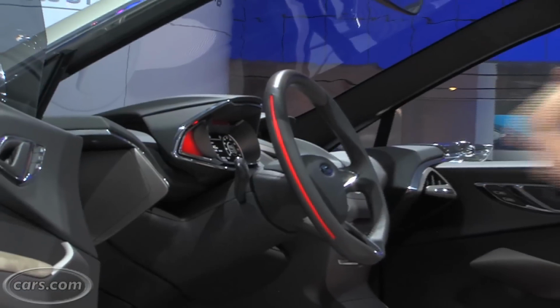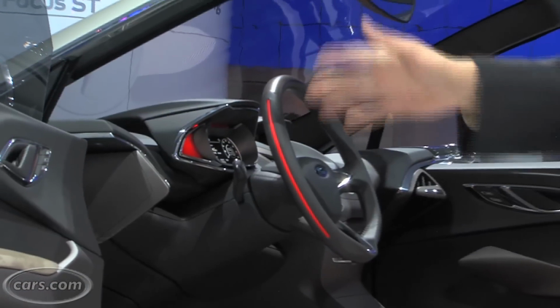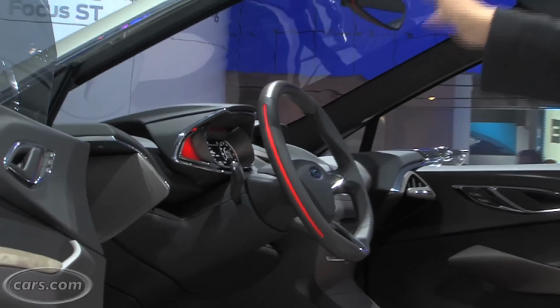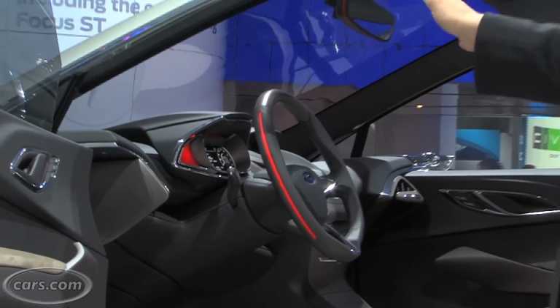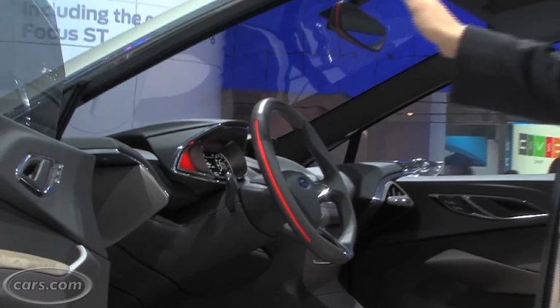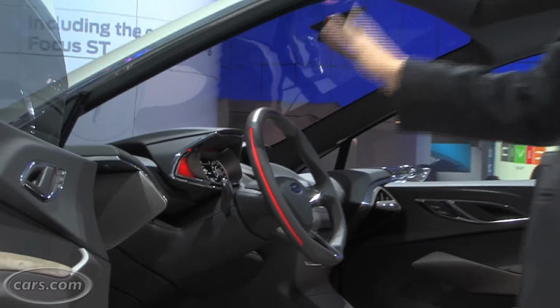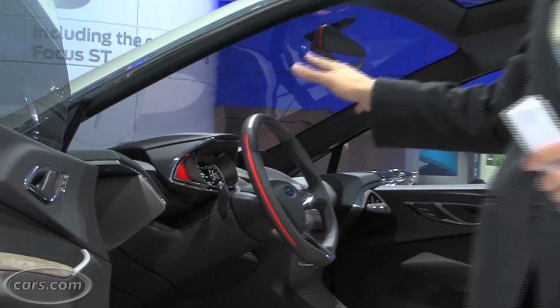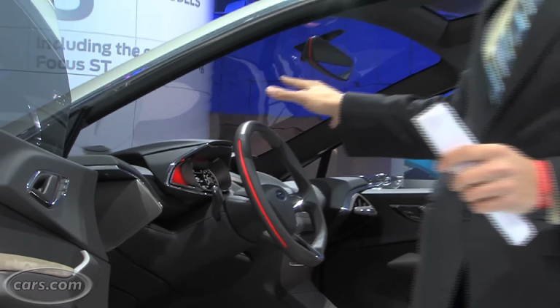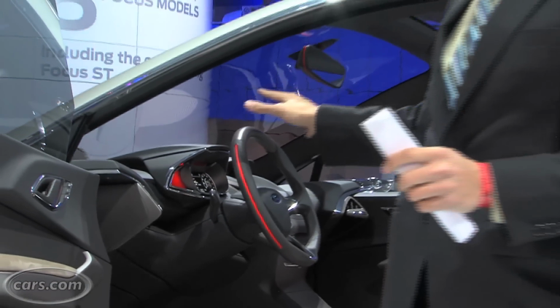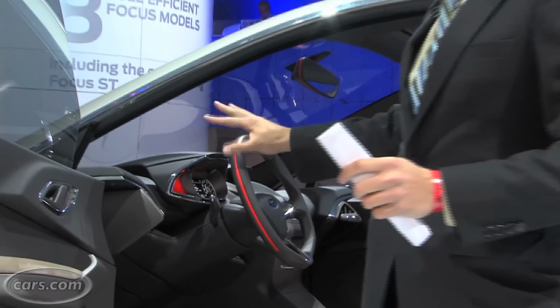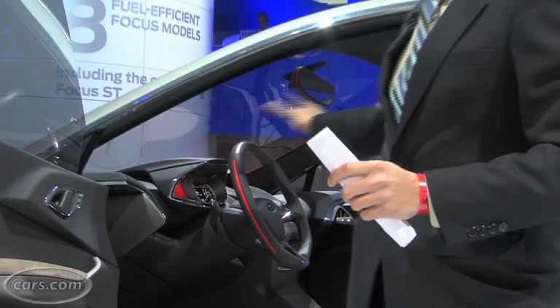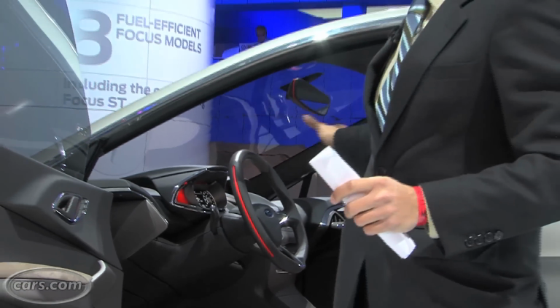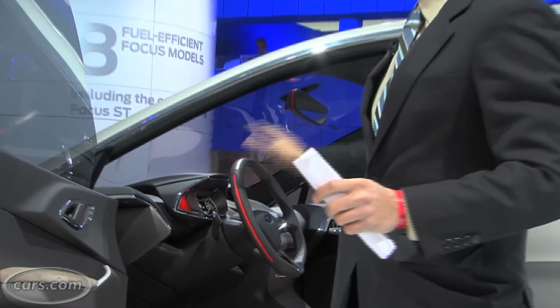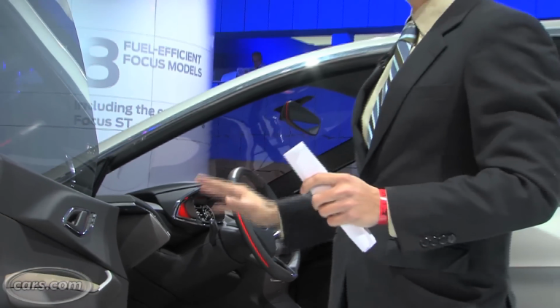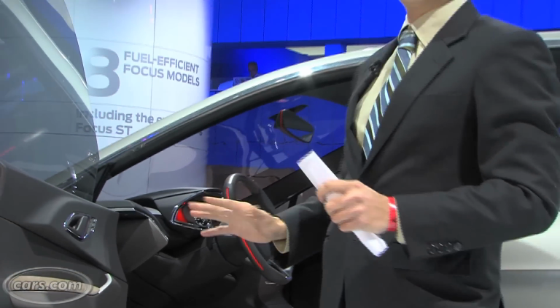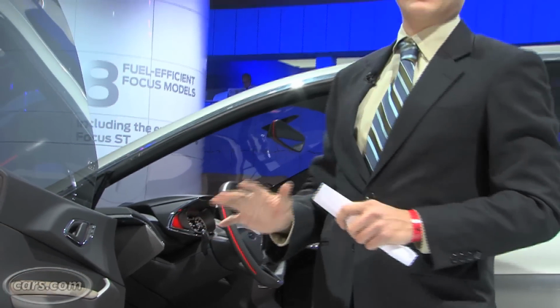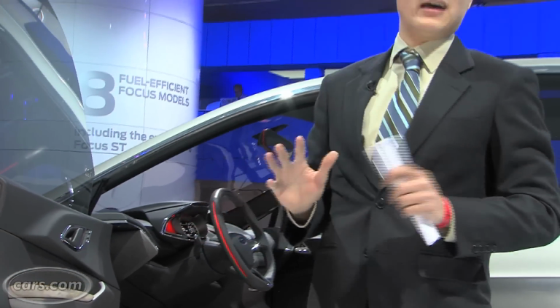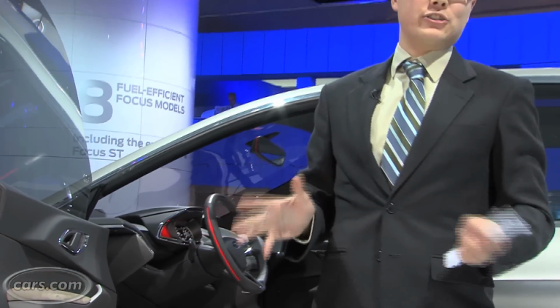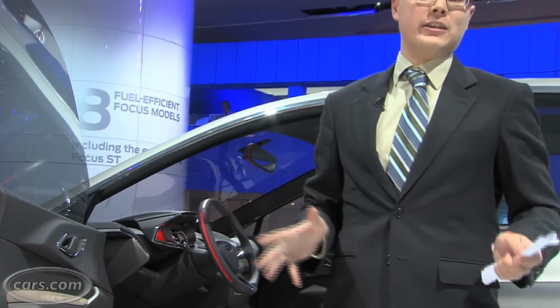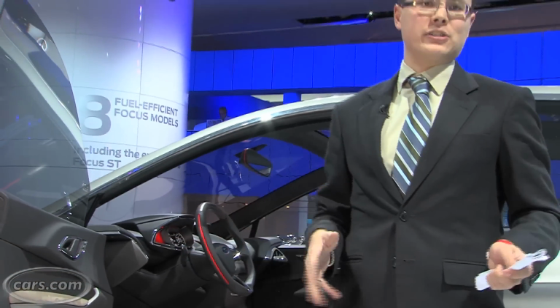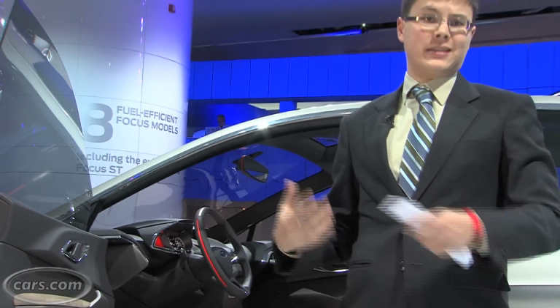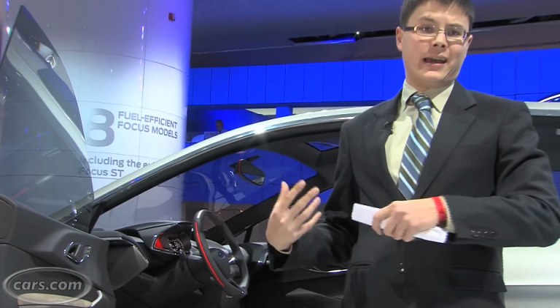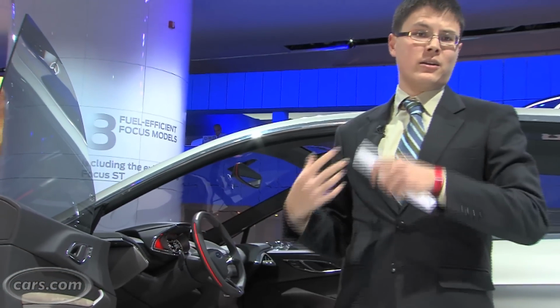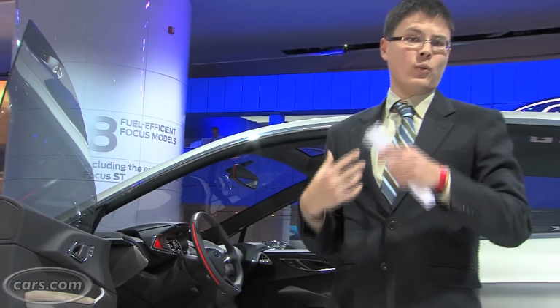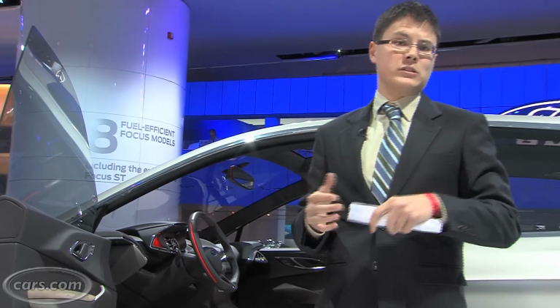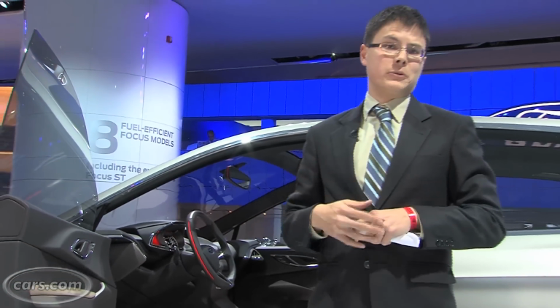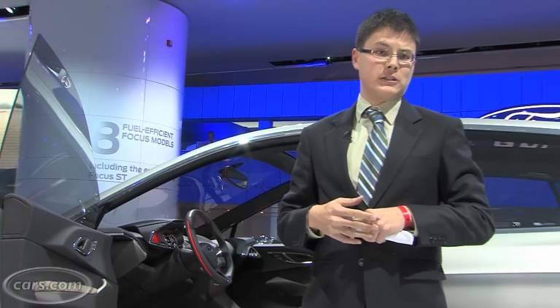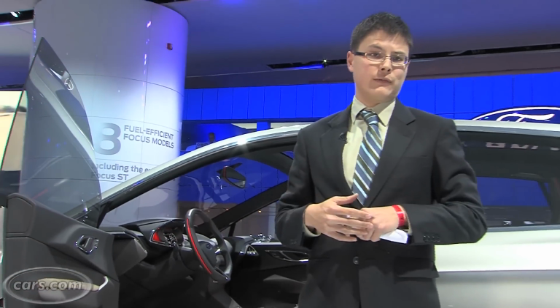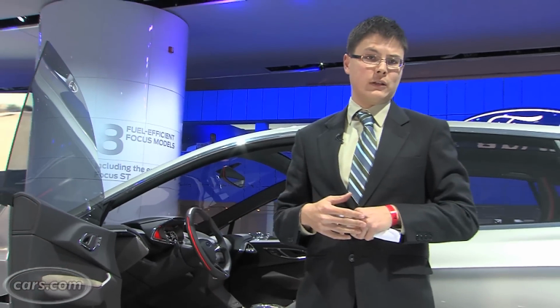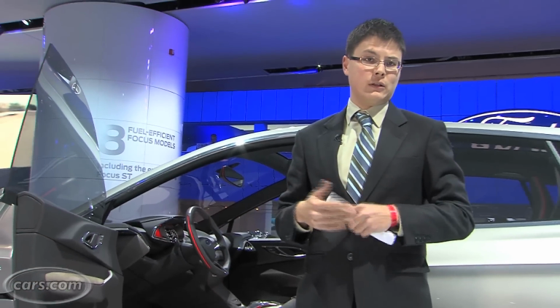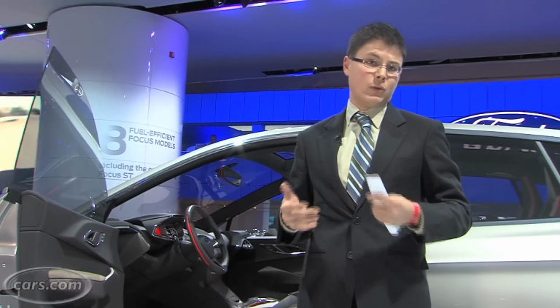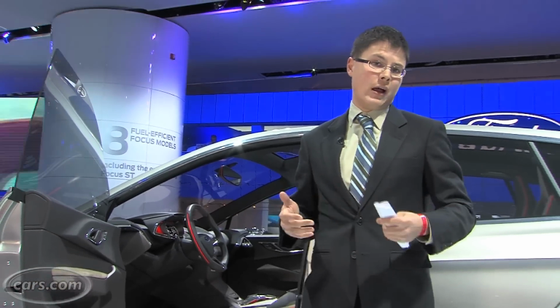The interior's pretty conceptual right now. Obviously there'll be a lot of changes to that once the production vehicle arrives.